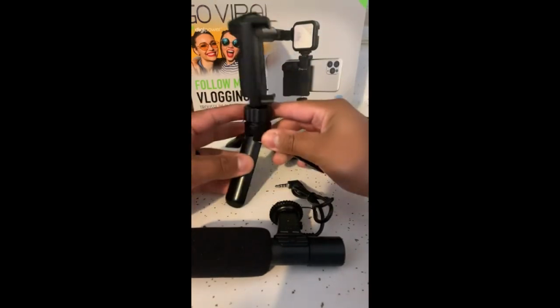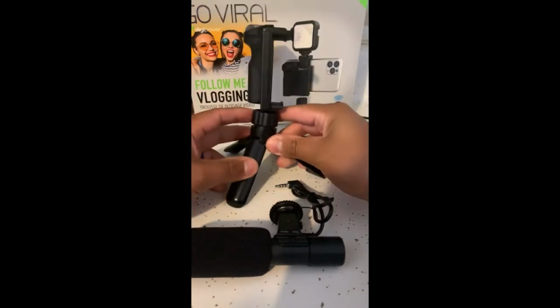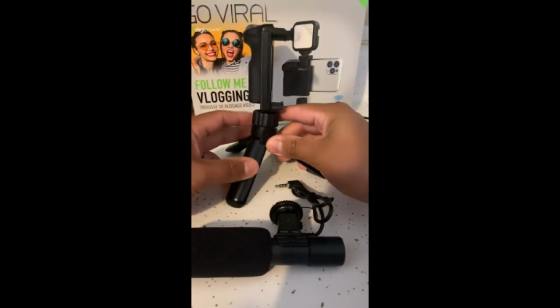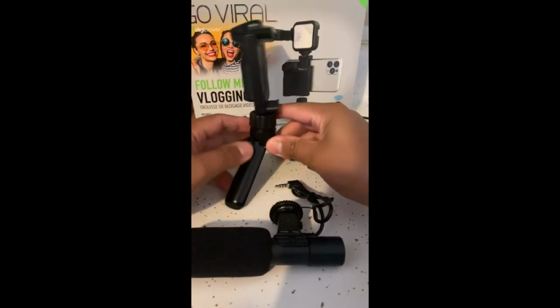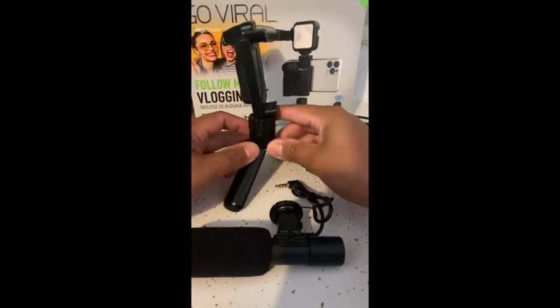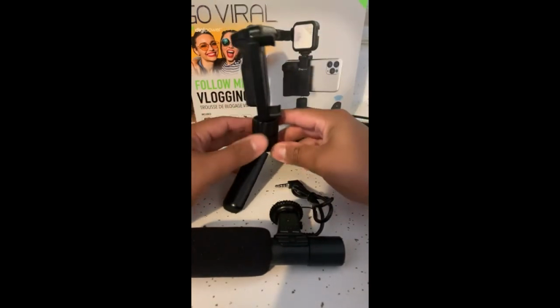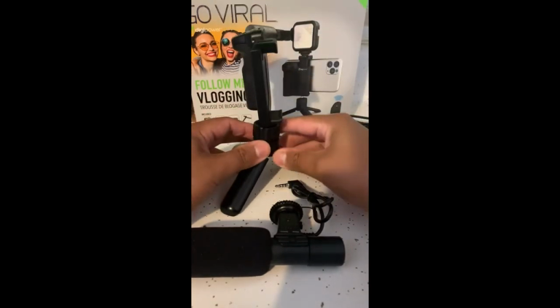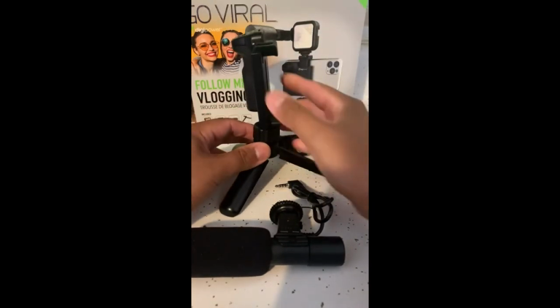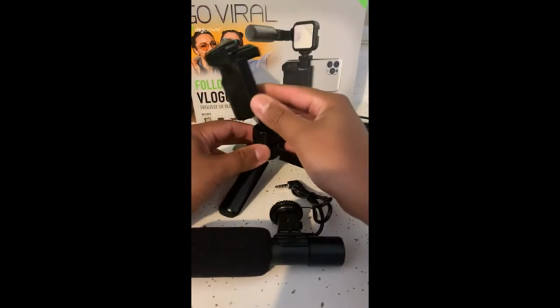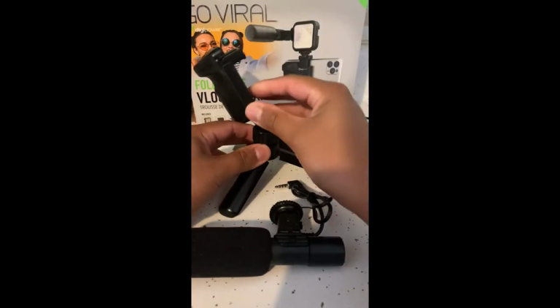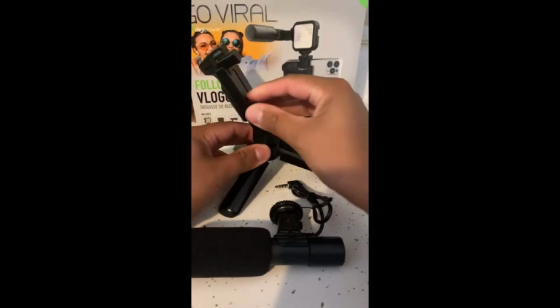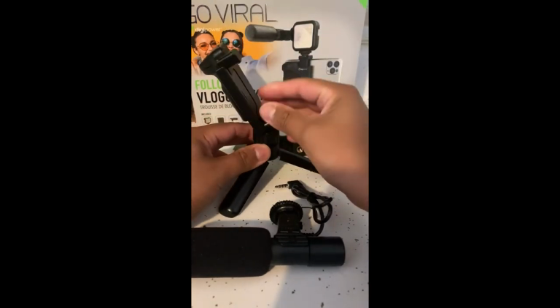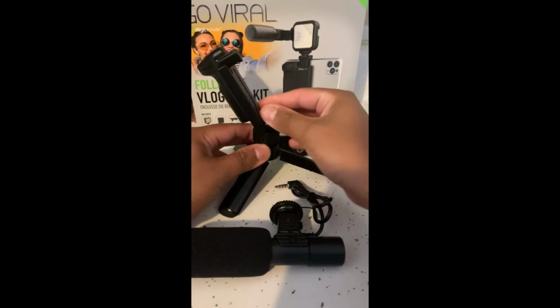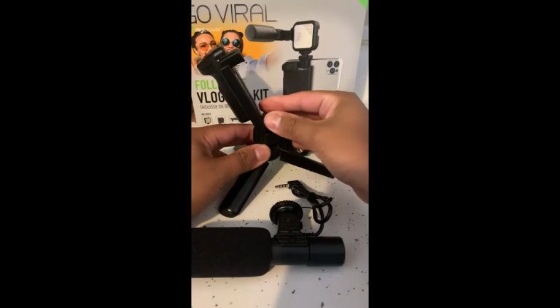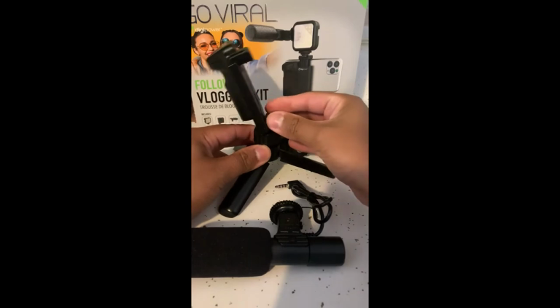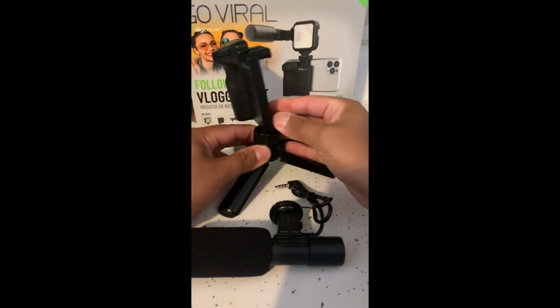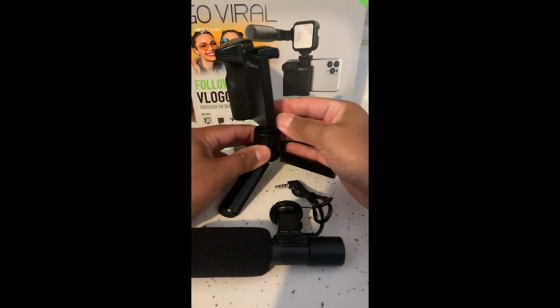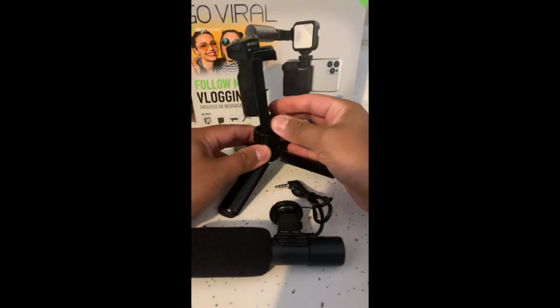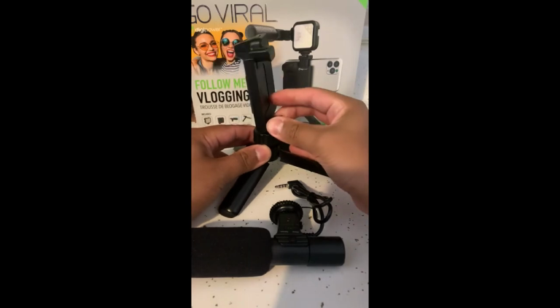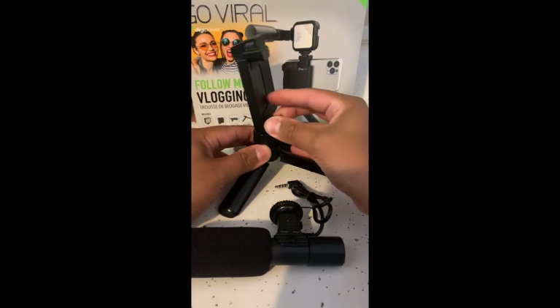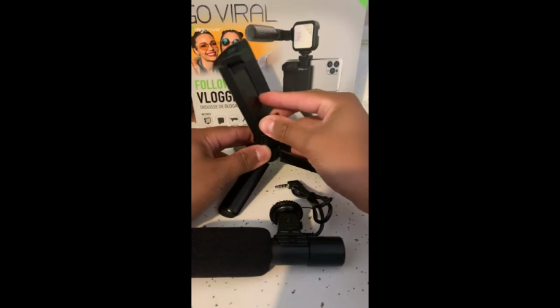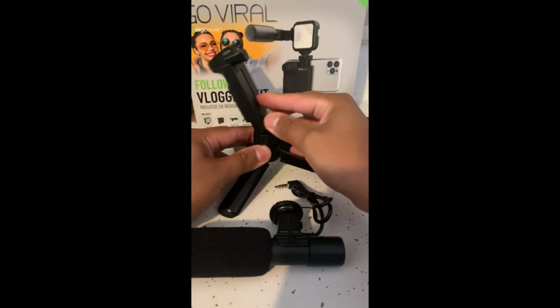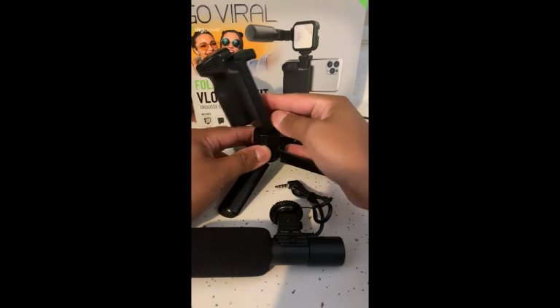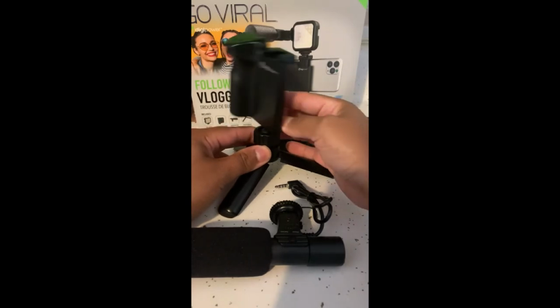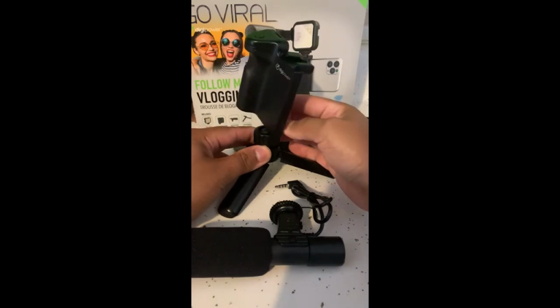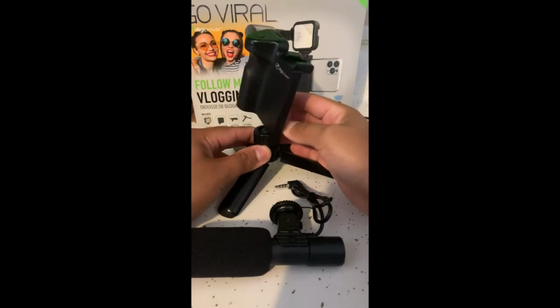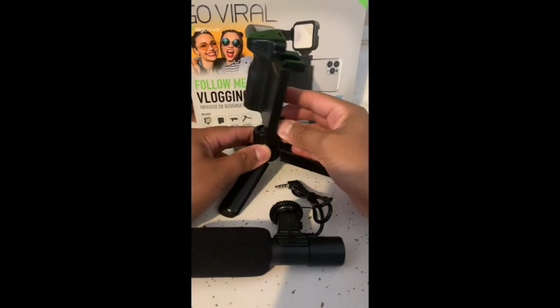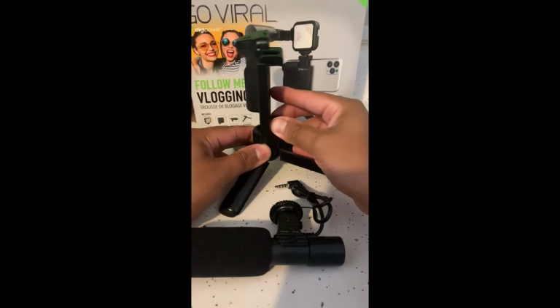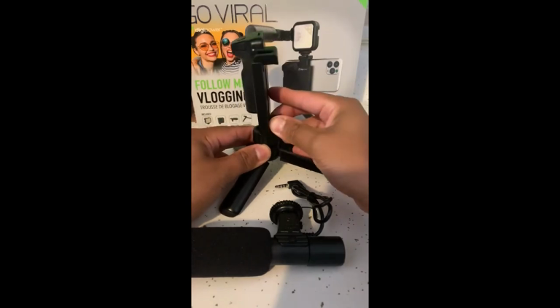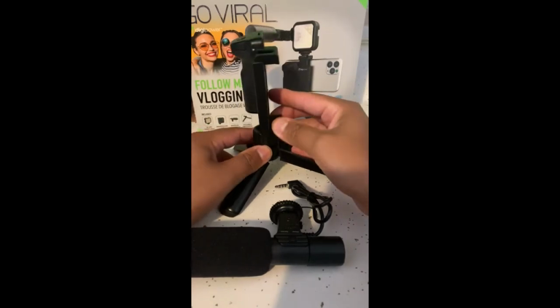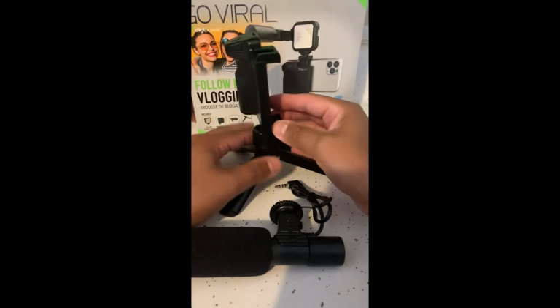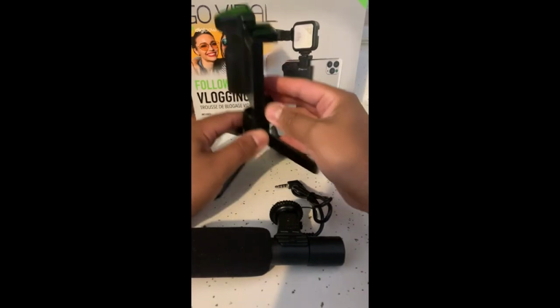That way, when you're using it as a selfie stick, or even just walking around holding the phone outward. If you're using a tripod, obviously you can undo that, so you can angle your camera in multiple ways.